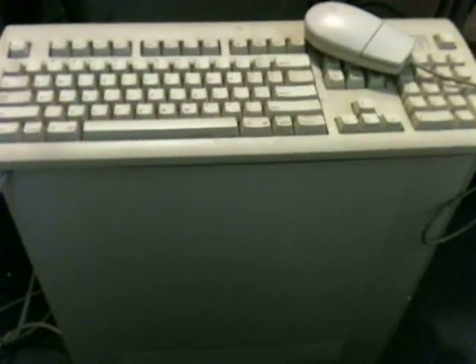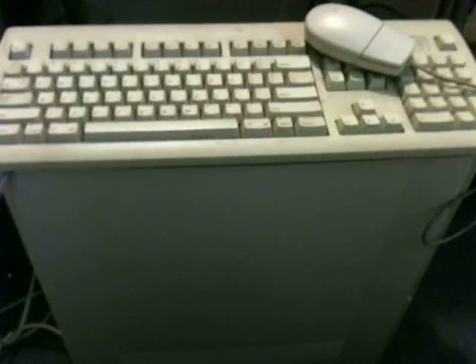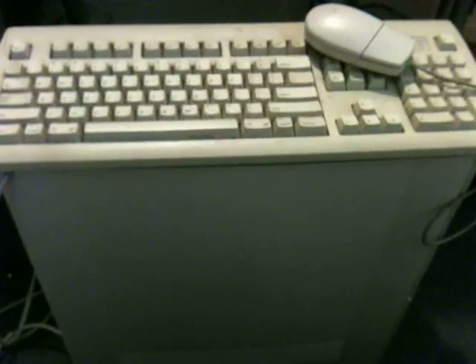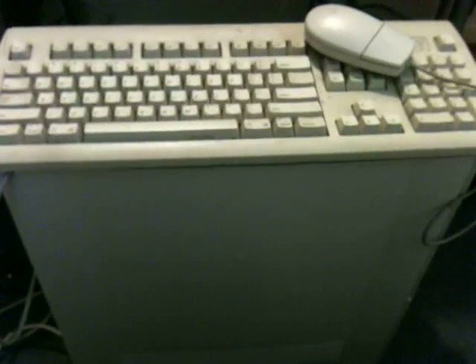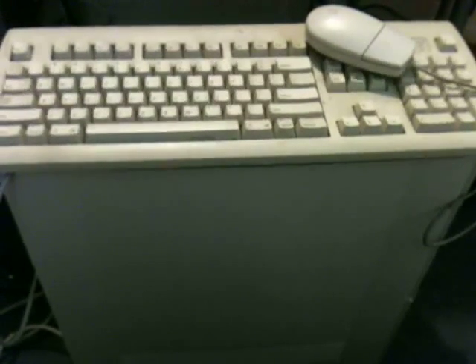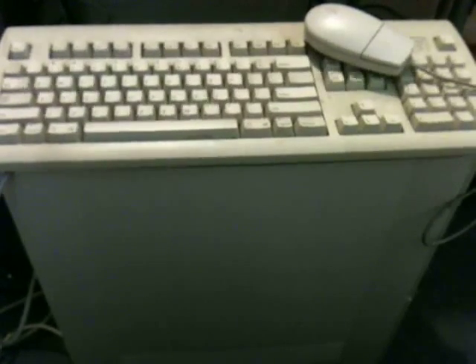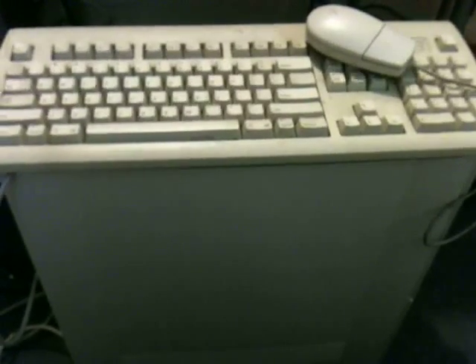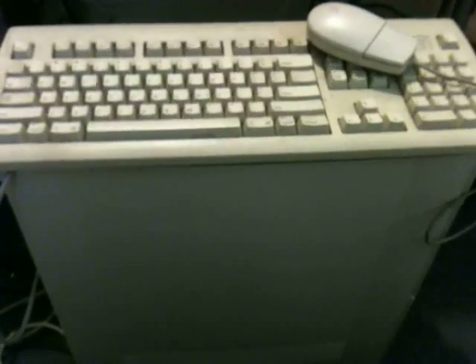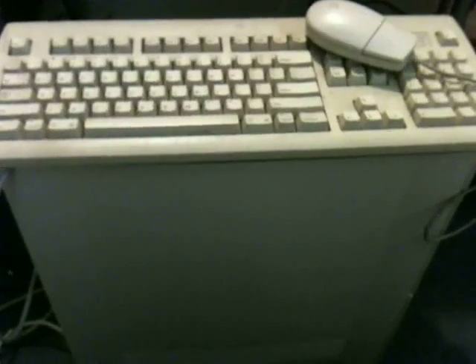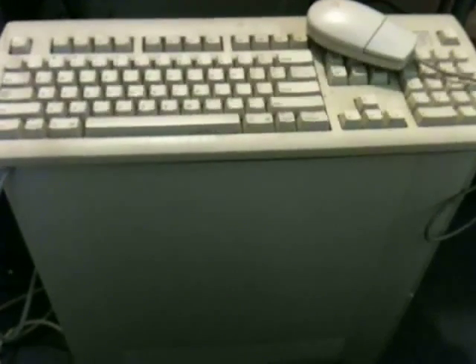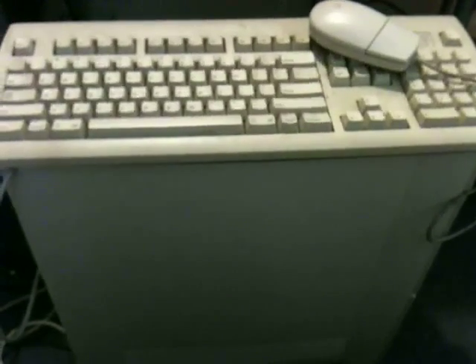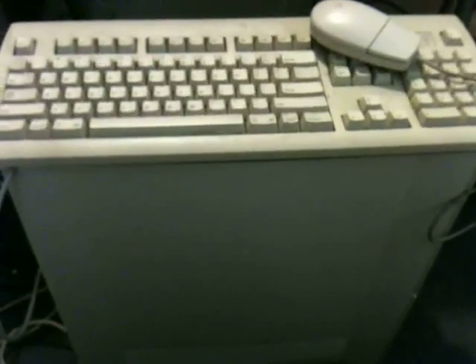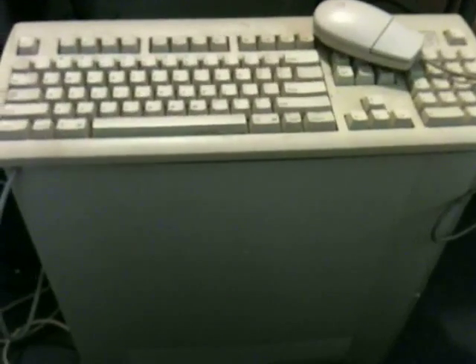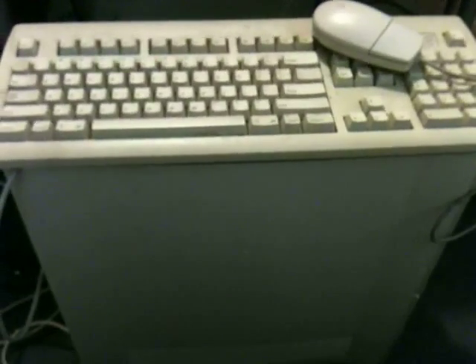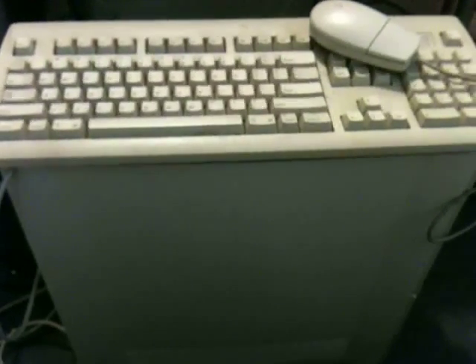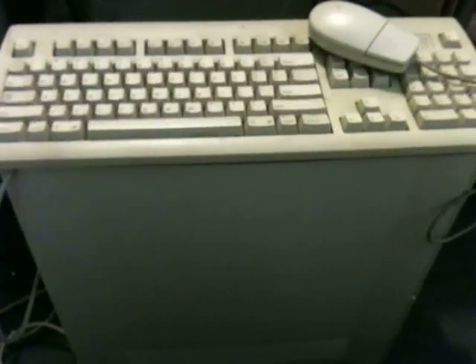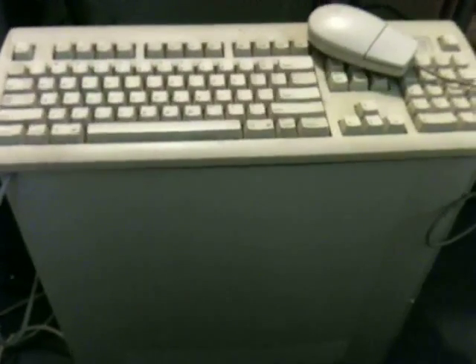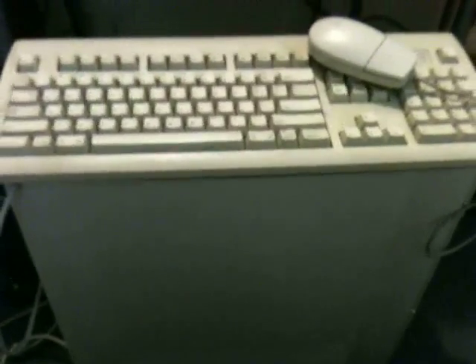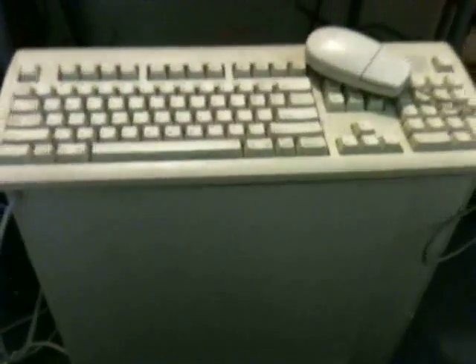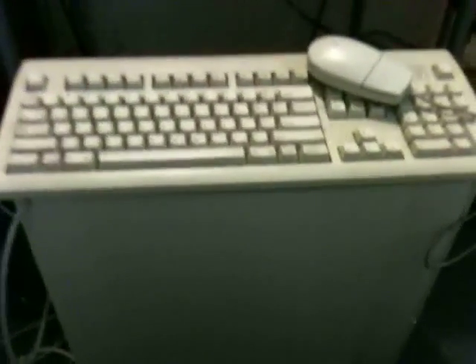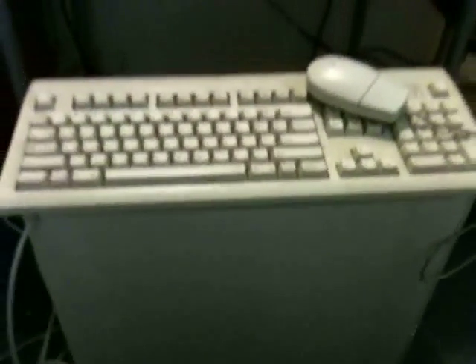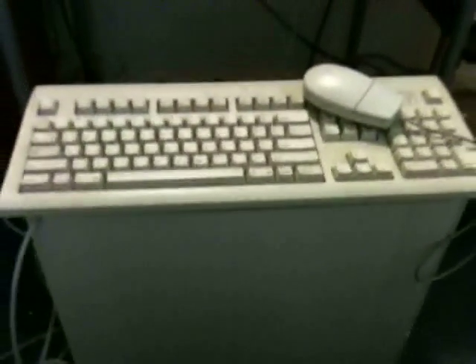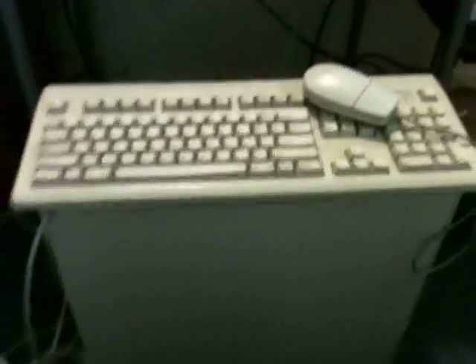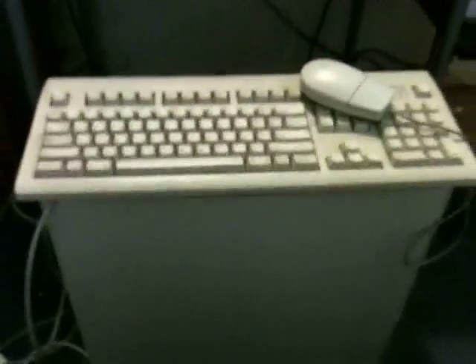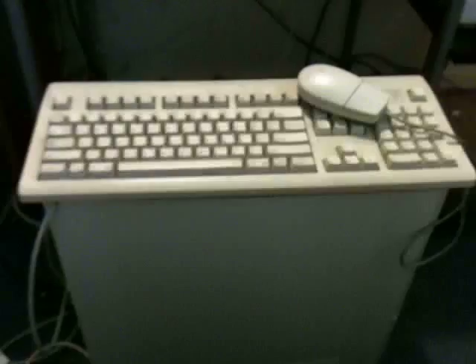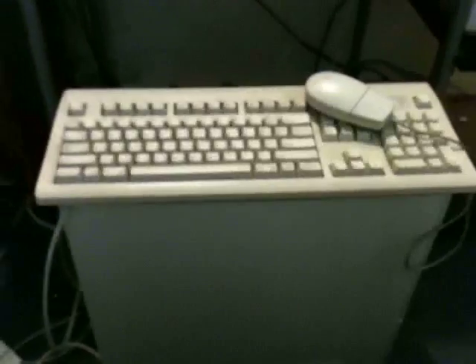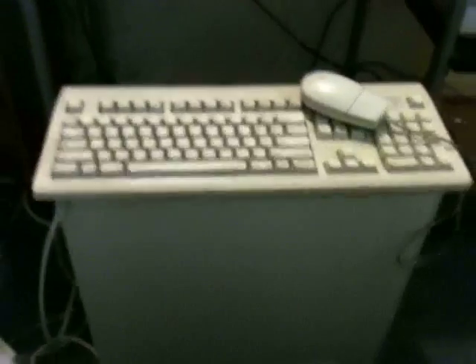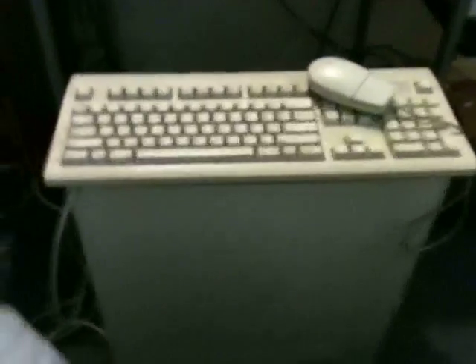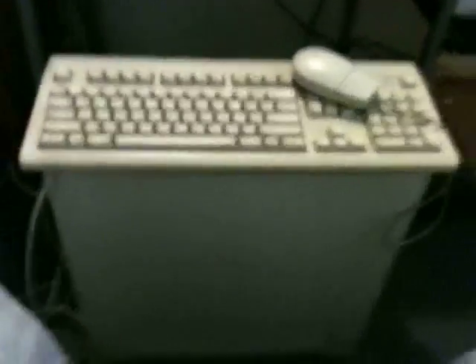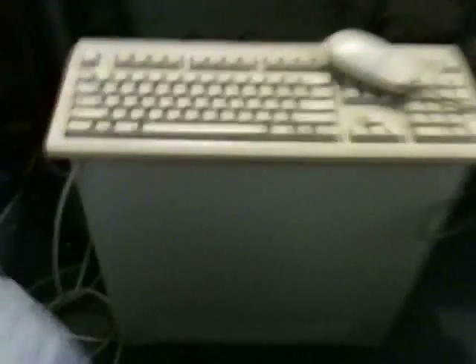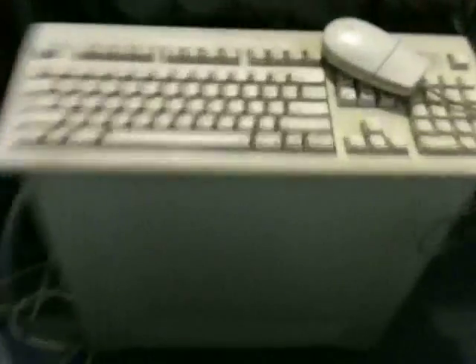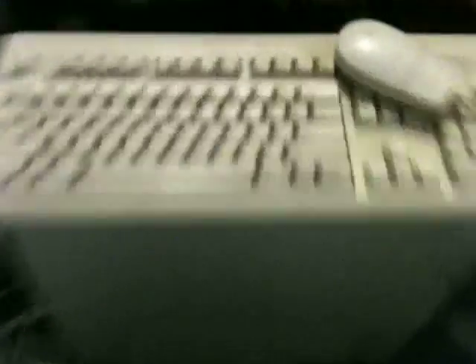Hi, welcome to part two. Our next step will be taking the thing apart.